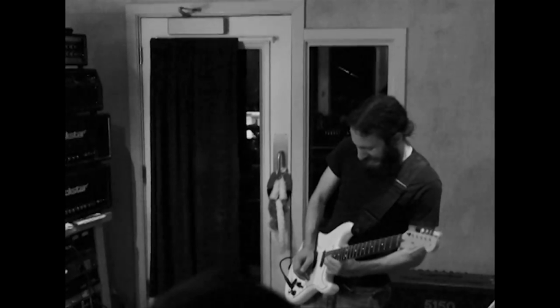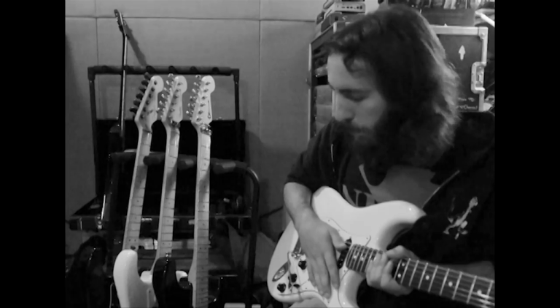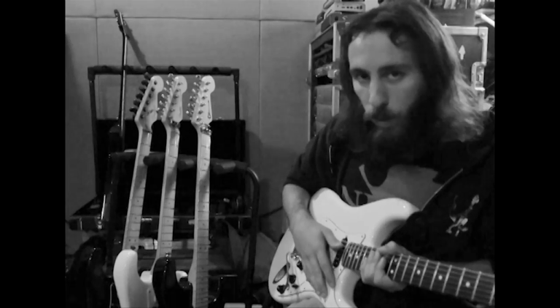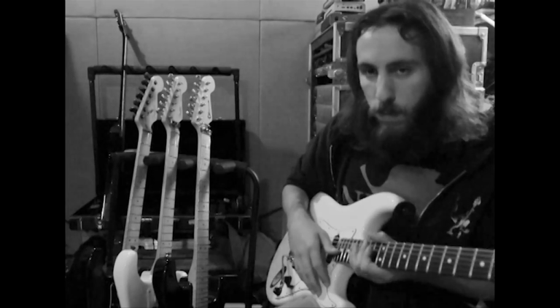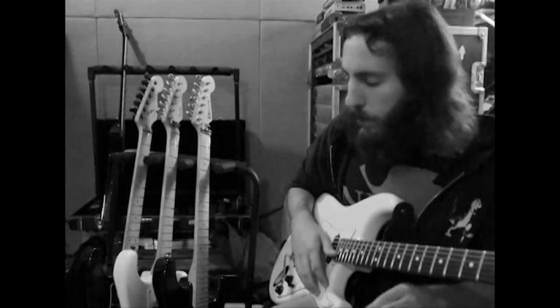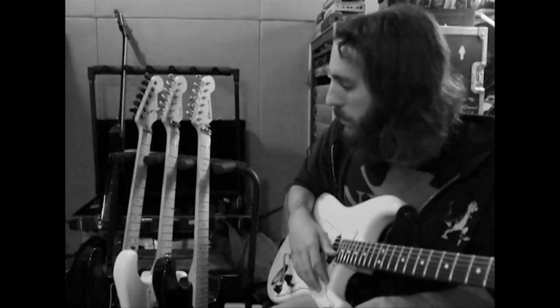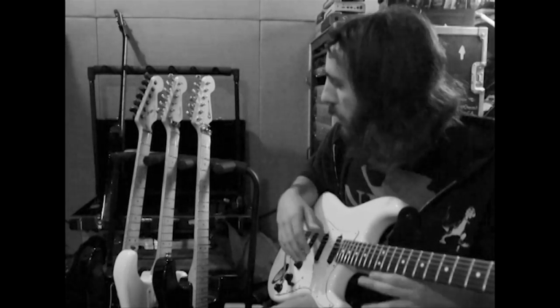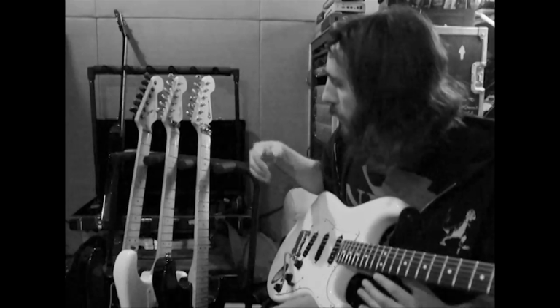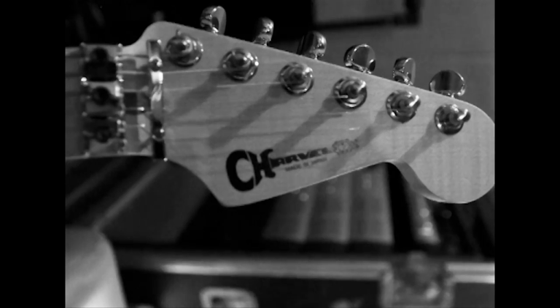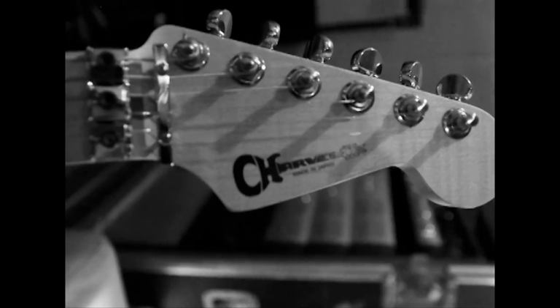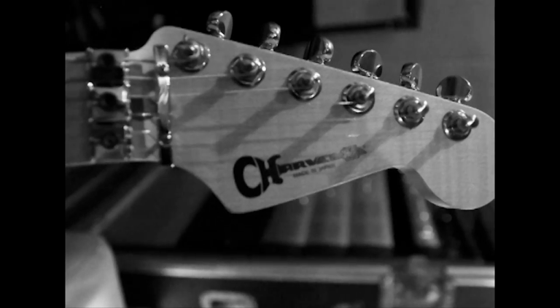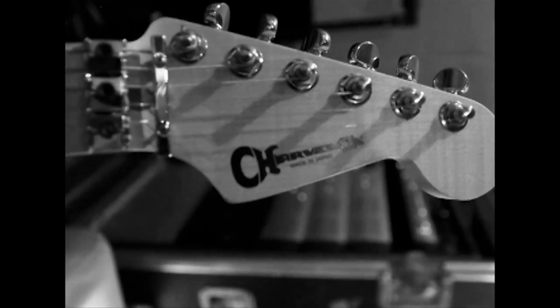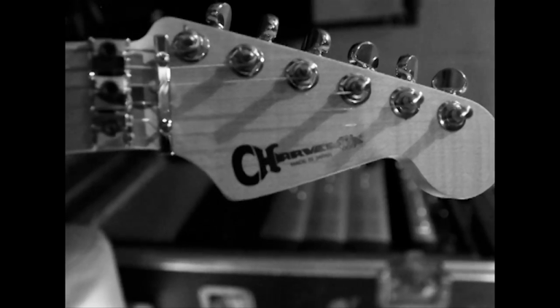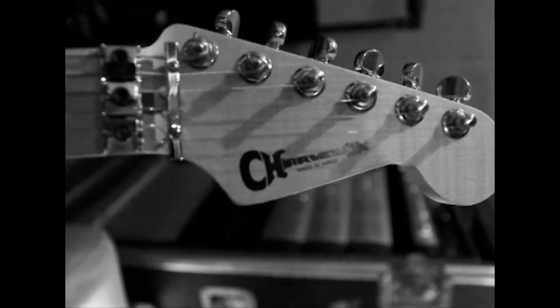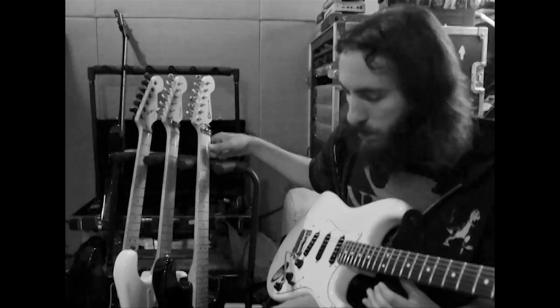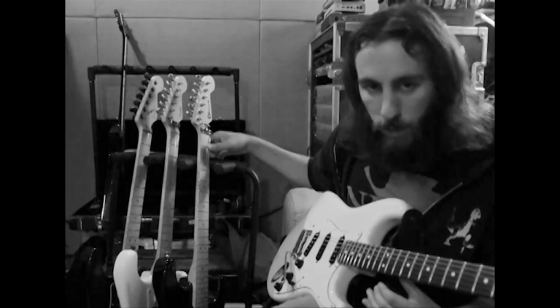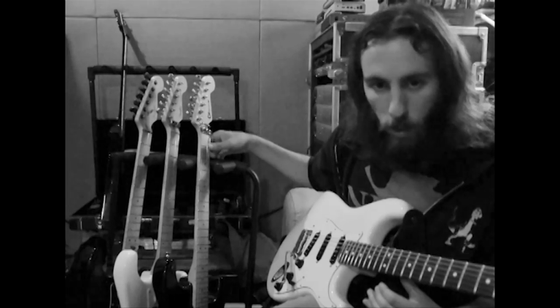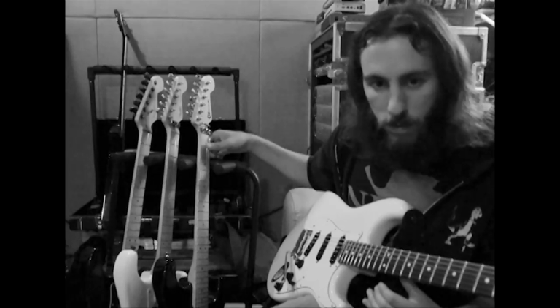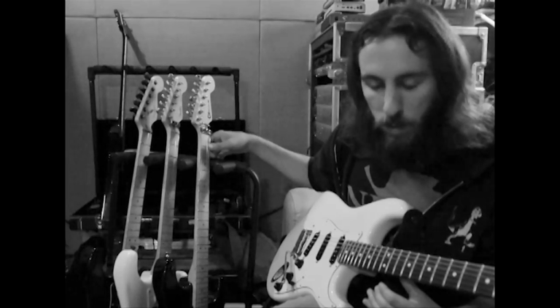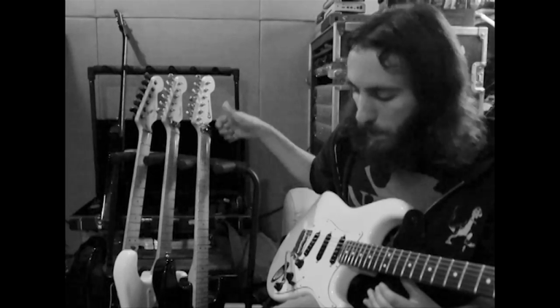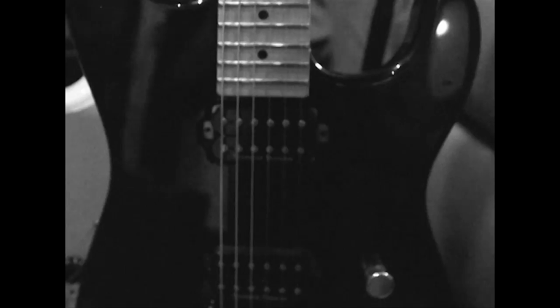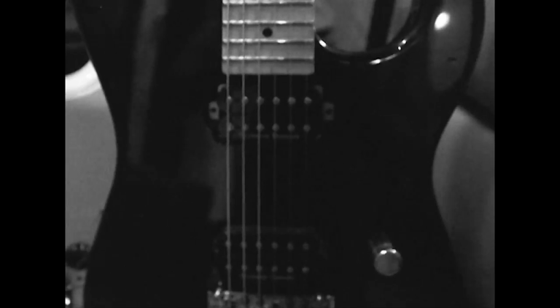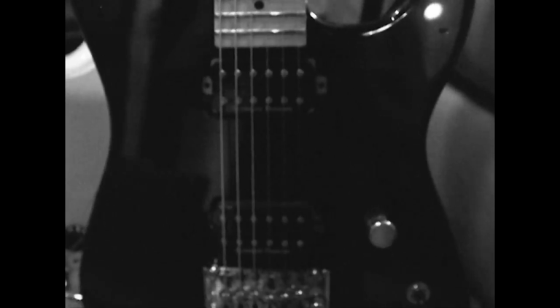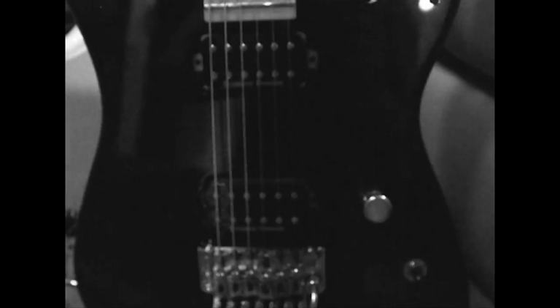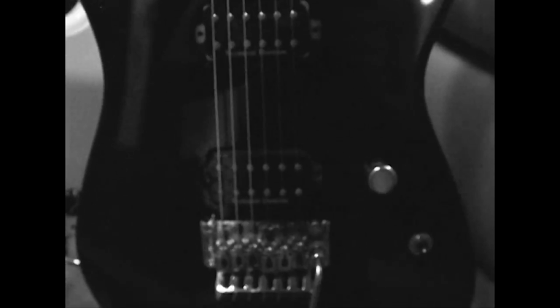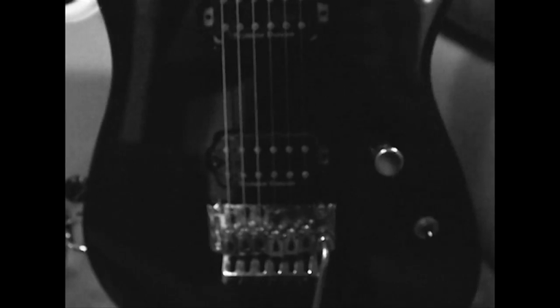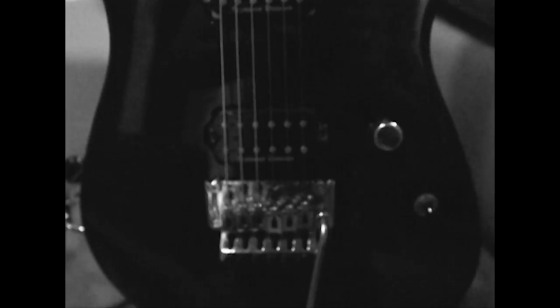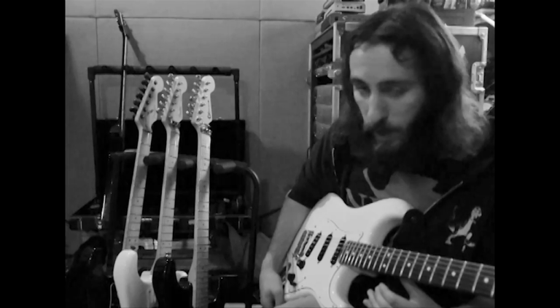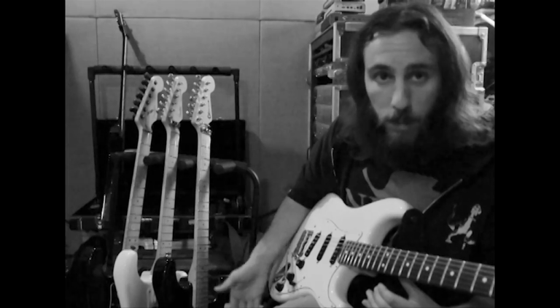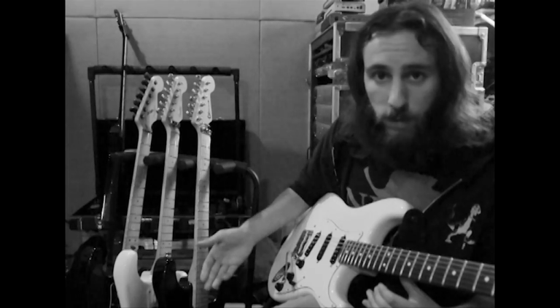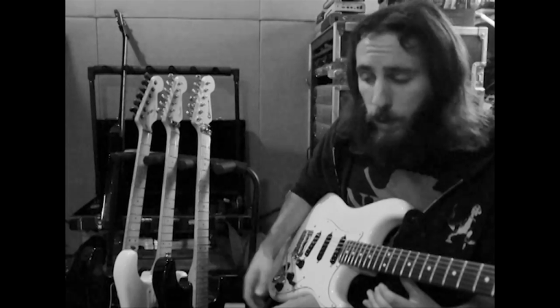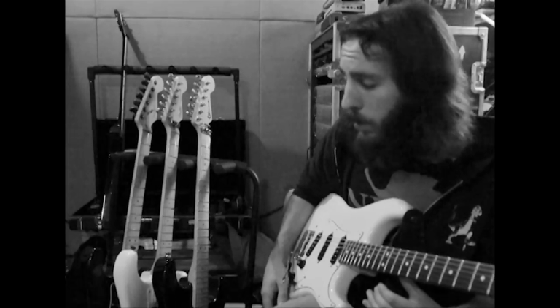For more shreddy stuff, the Charvel San Dimas is just kind of a more souped-up modern version of that — same pickups in a Floyd Rose.